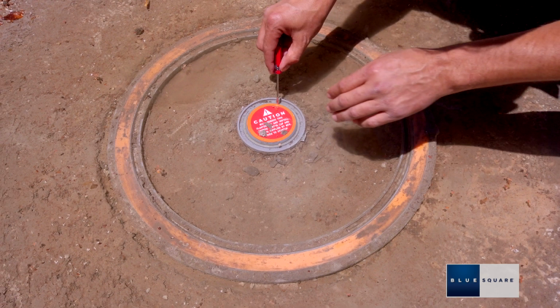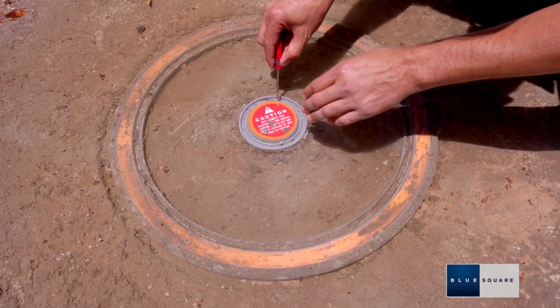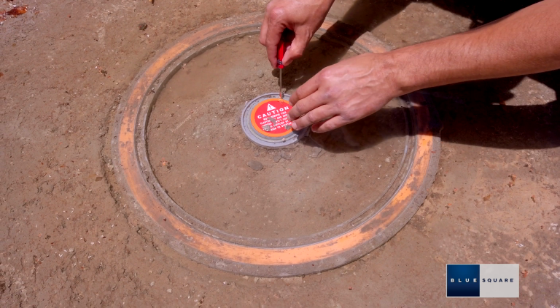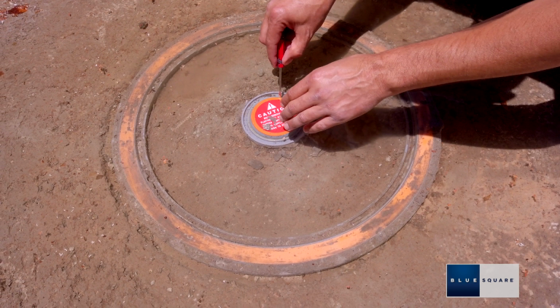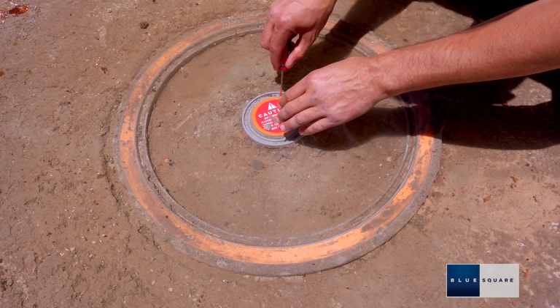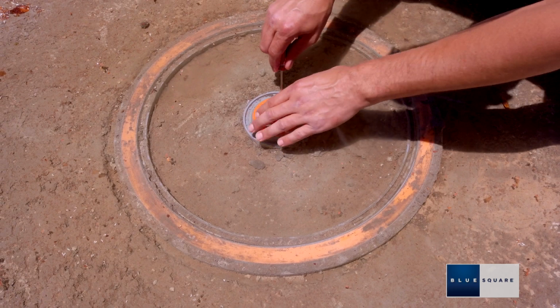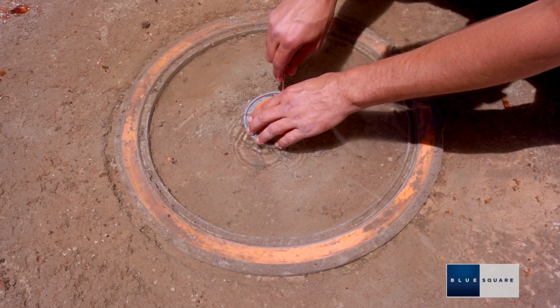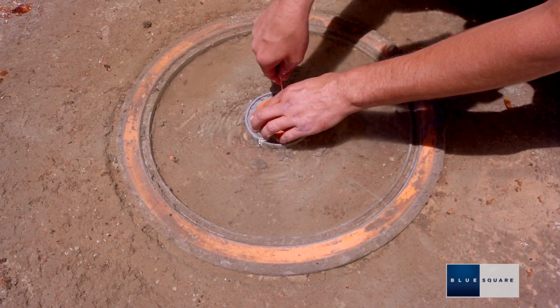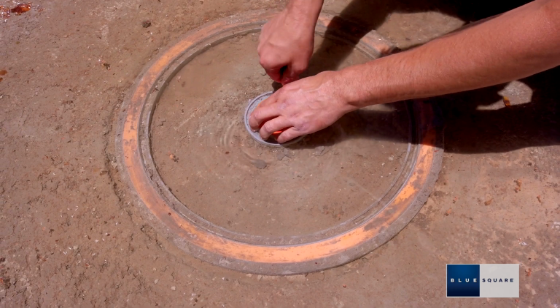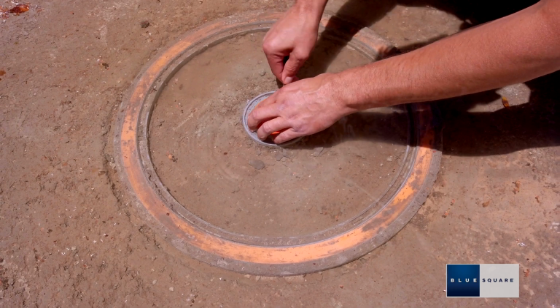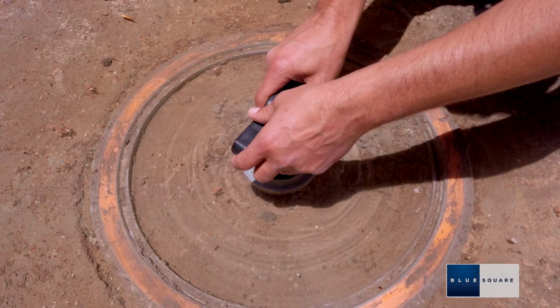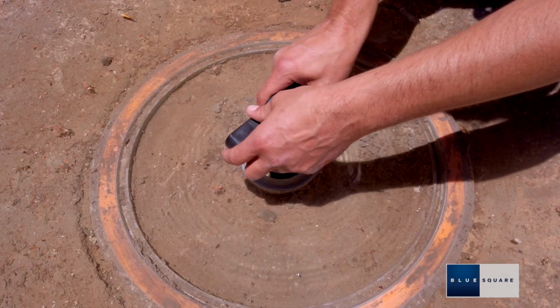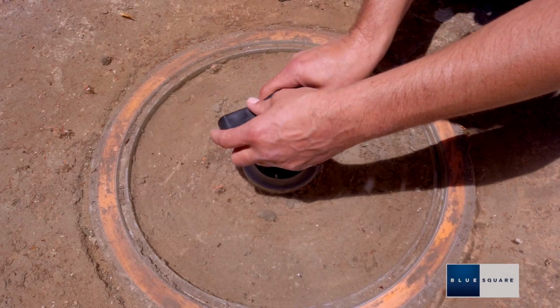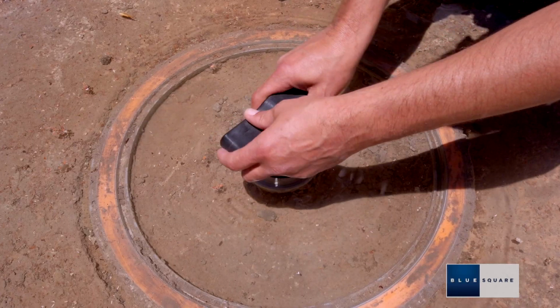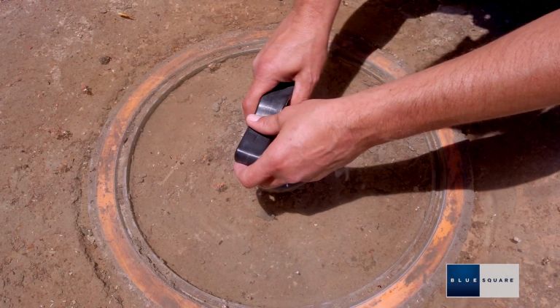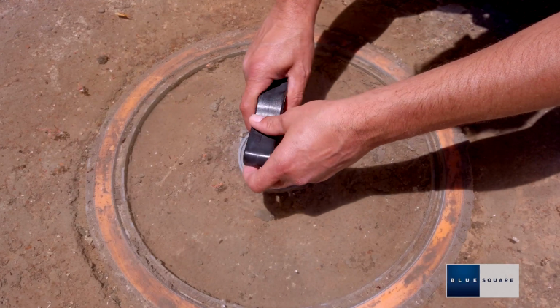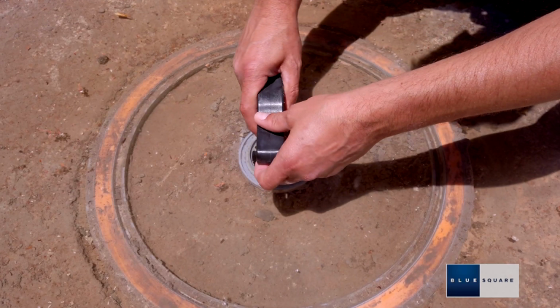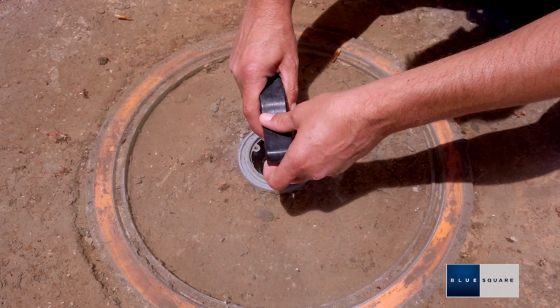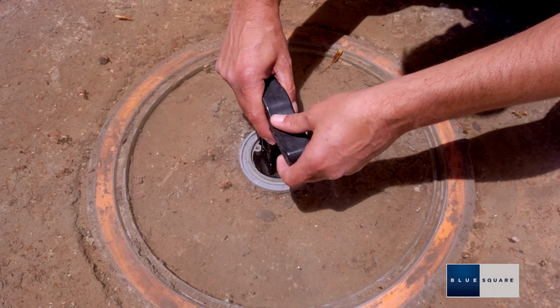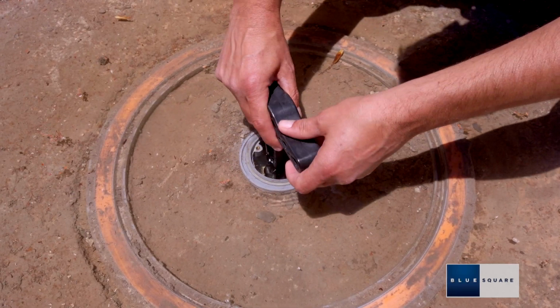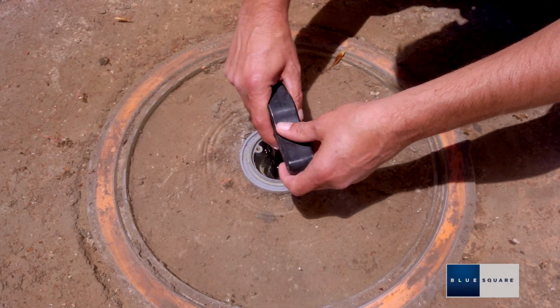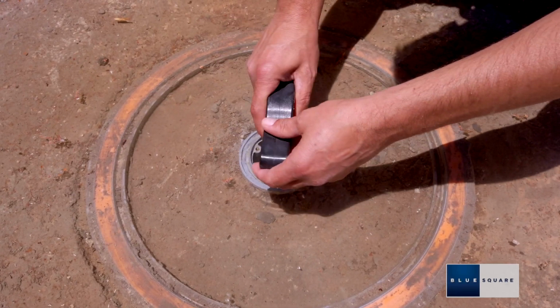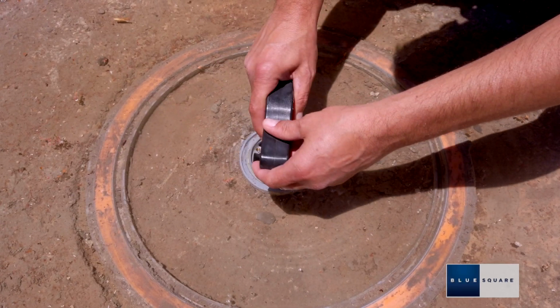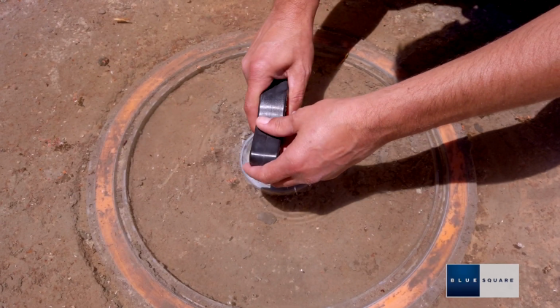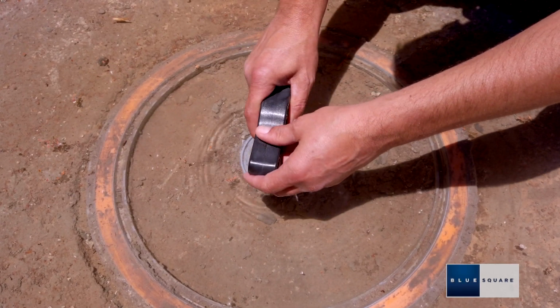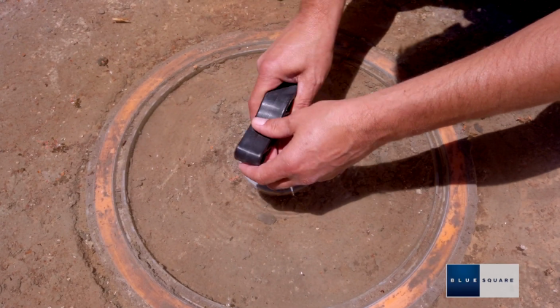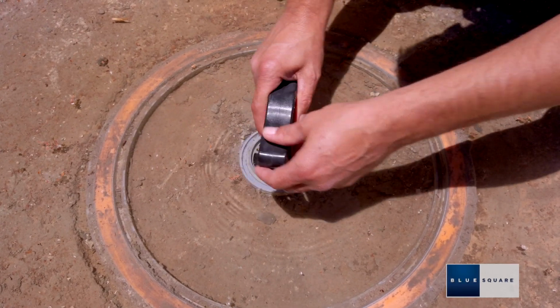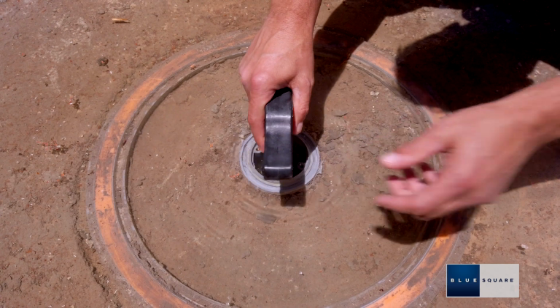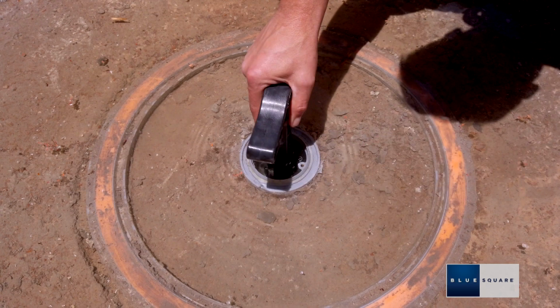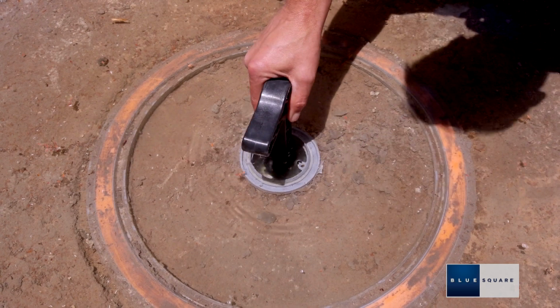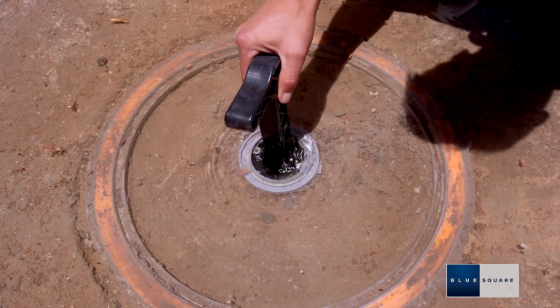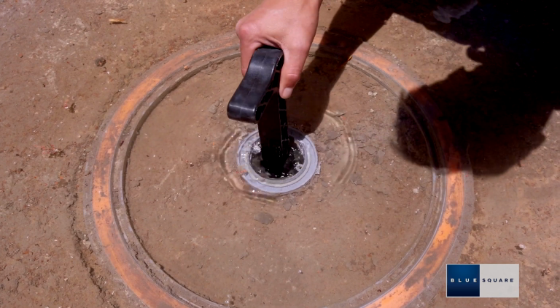Prior to startup, remove the orange center cap, orange ring, and pressure test plug, and install the center logo cap and screws.